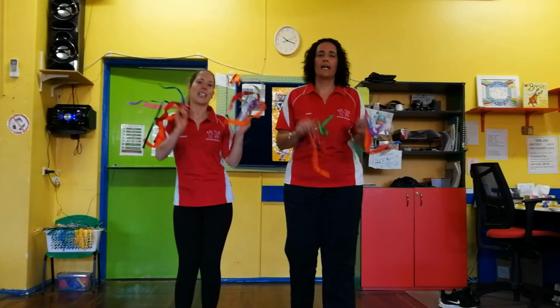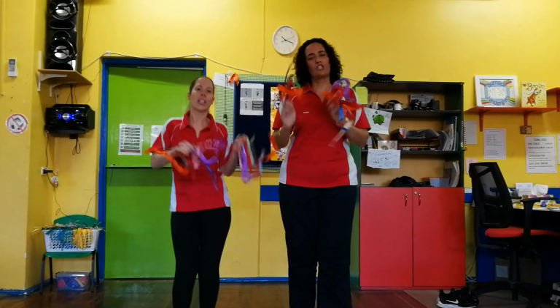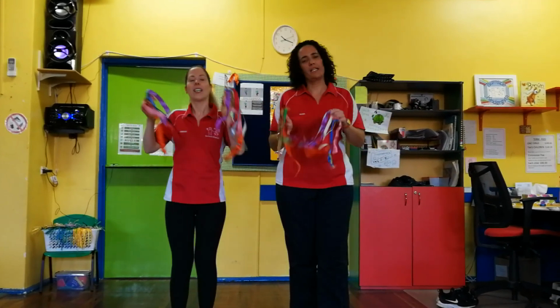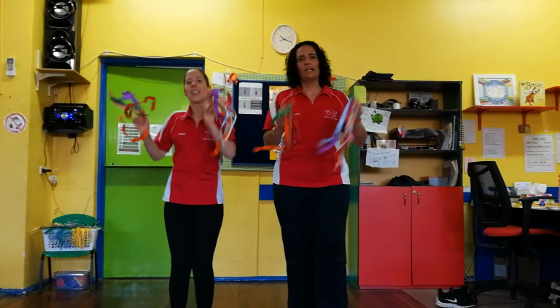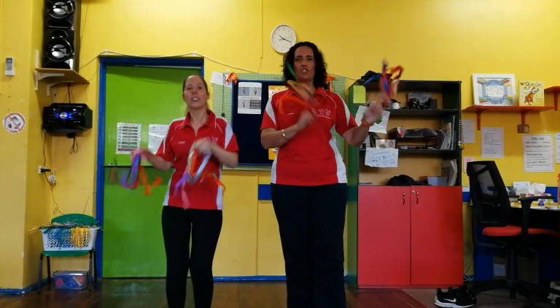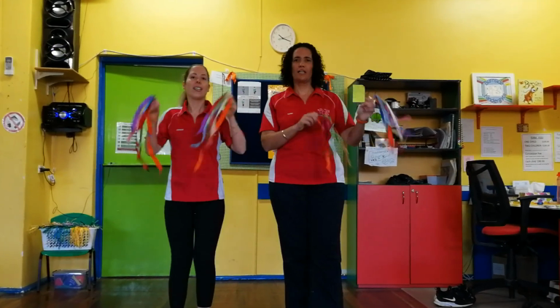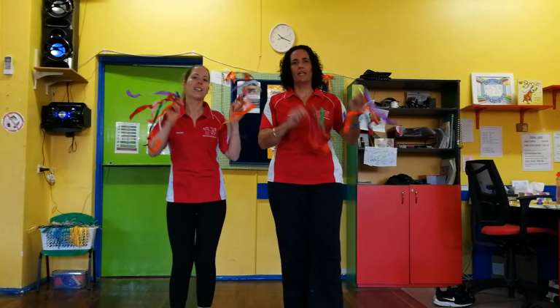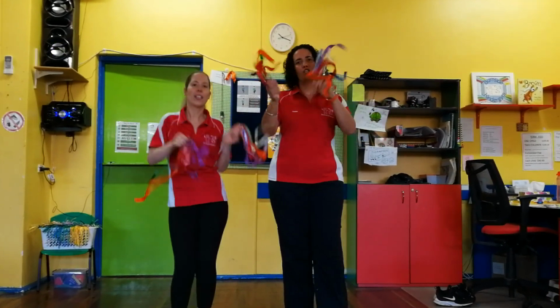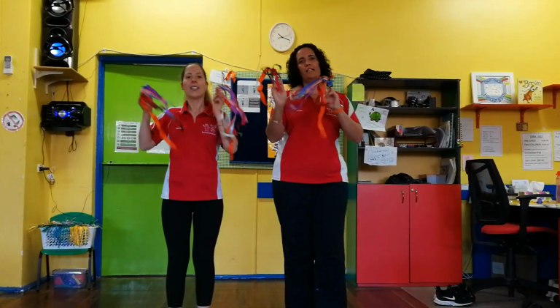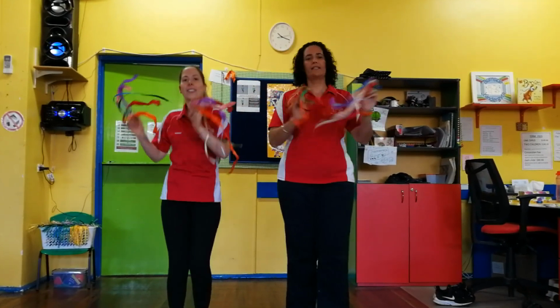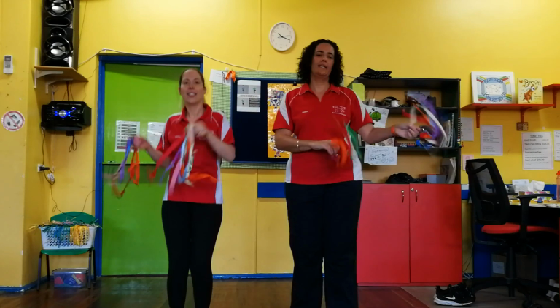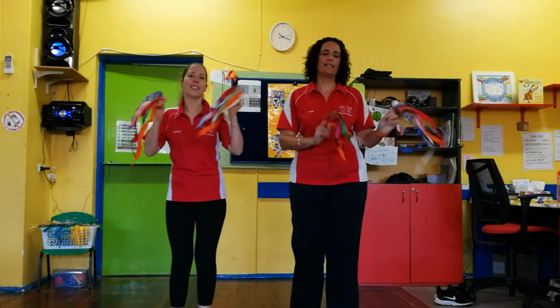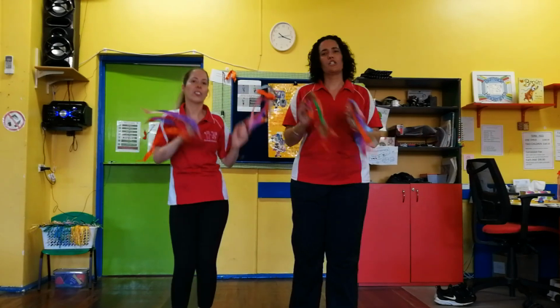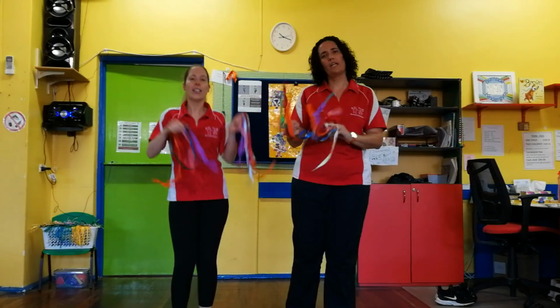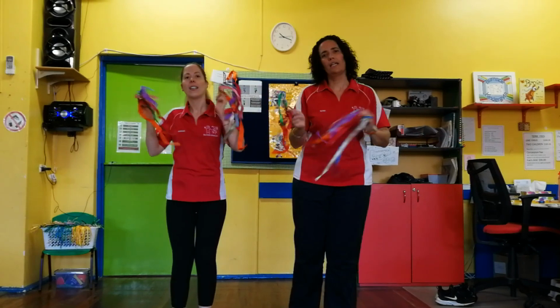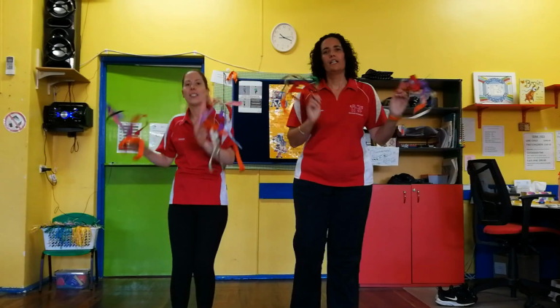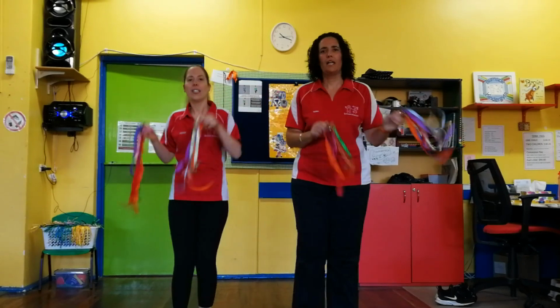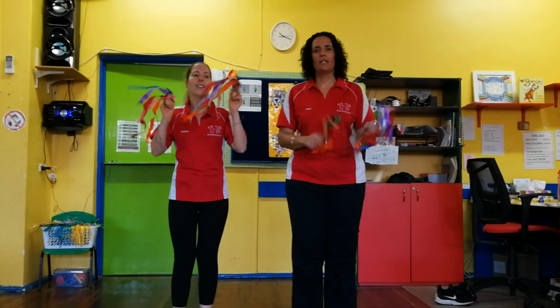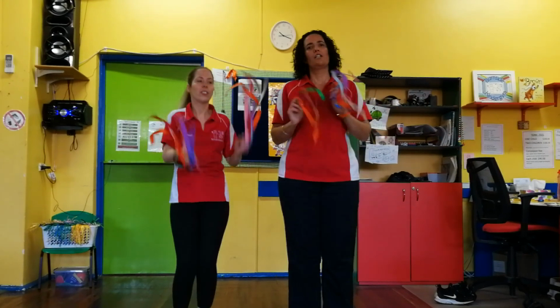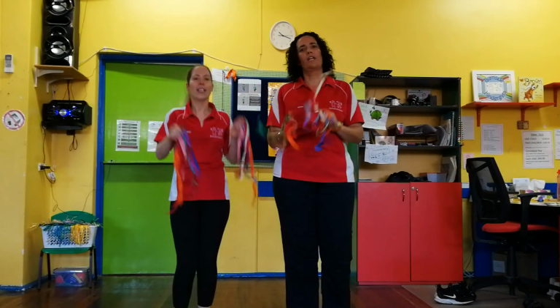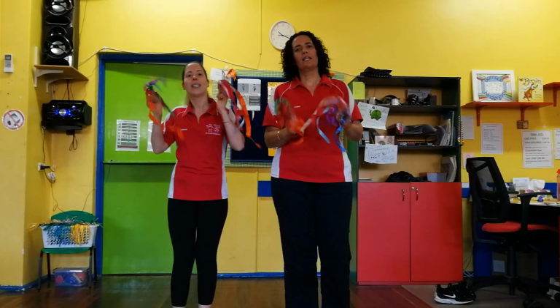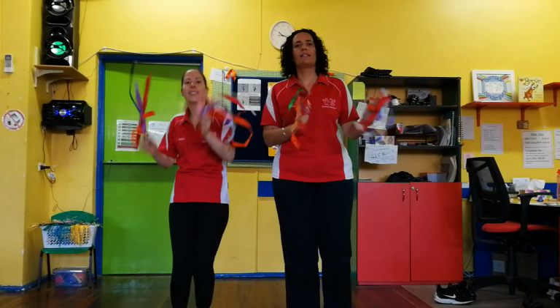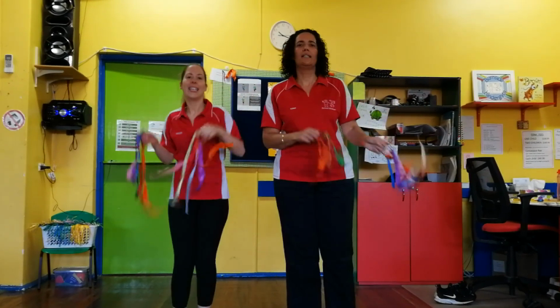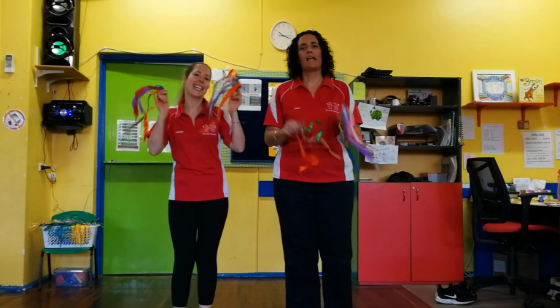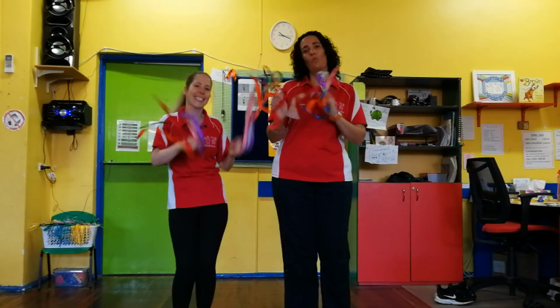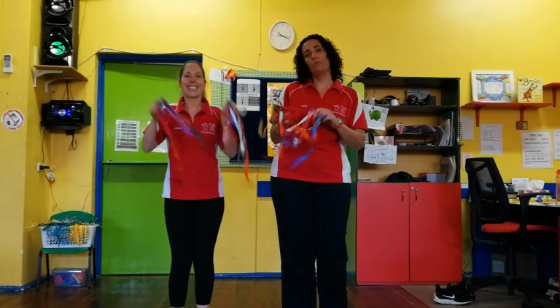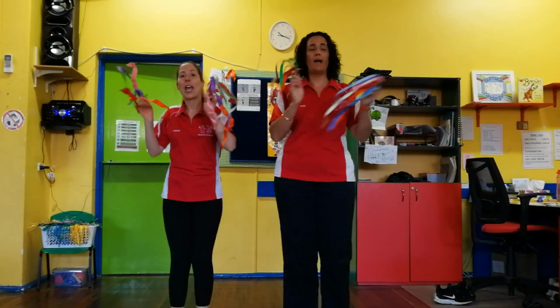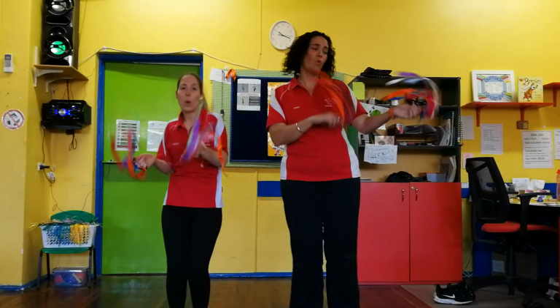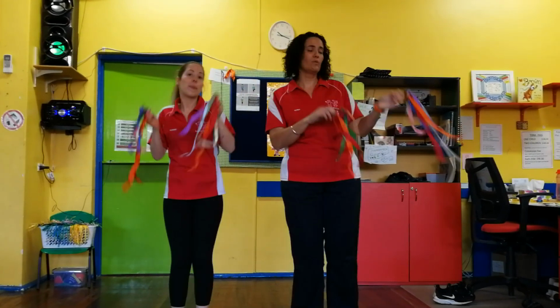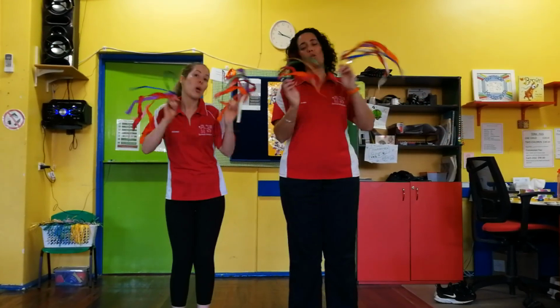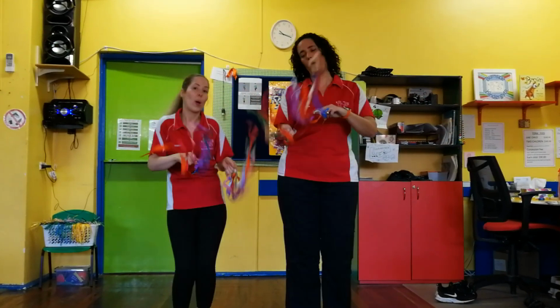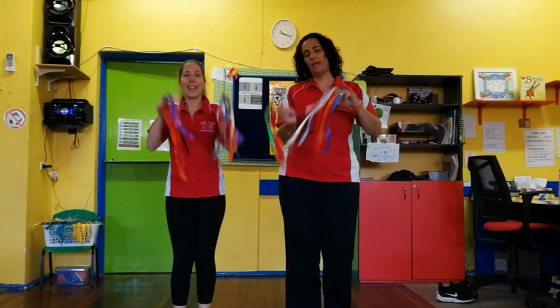Shake, shake, shake your sillies out. Shake, shake, shake your sillies out. Wiggle wobble away.